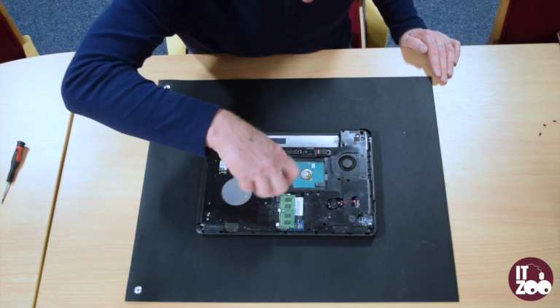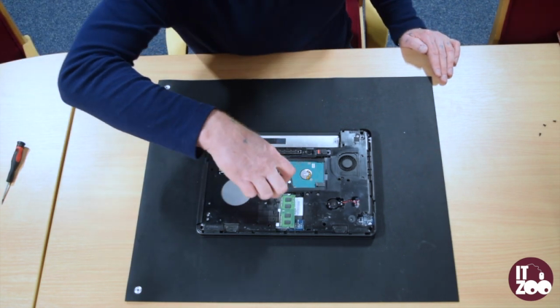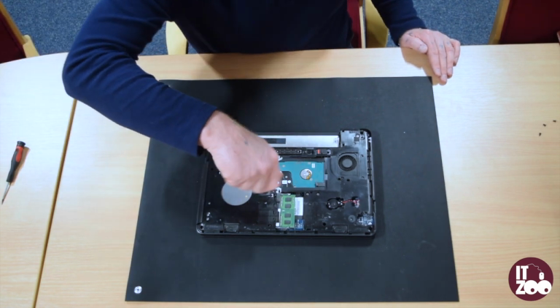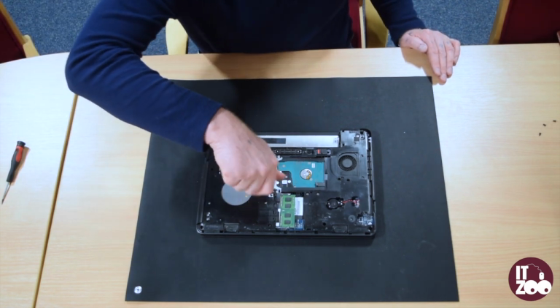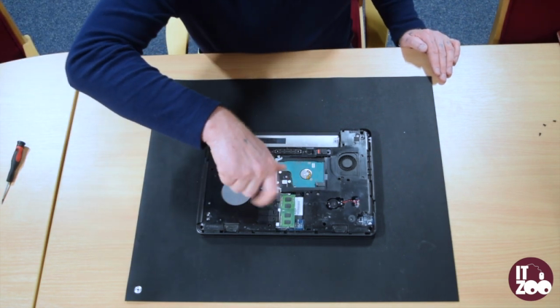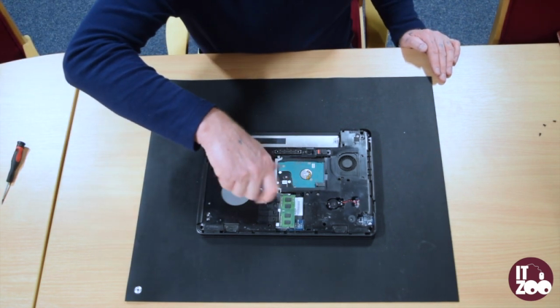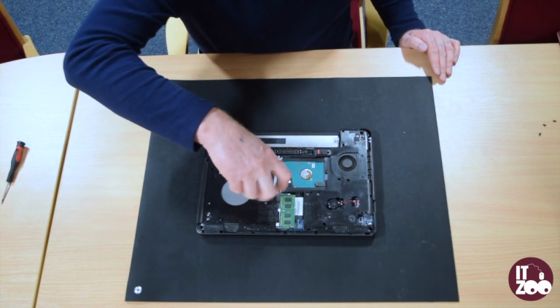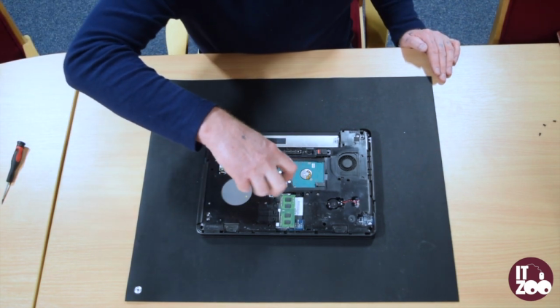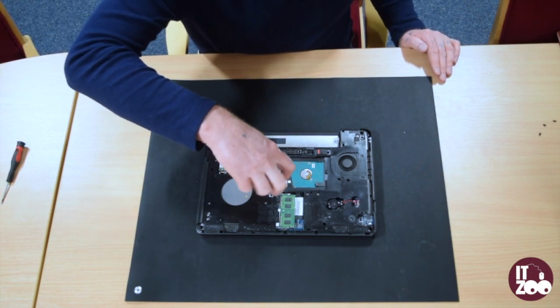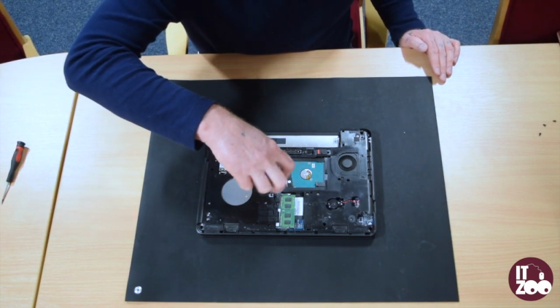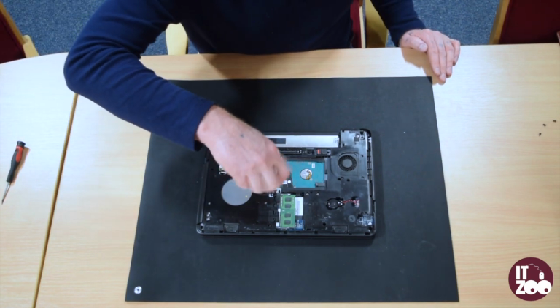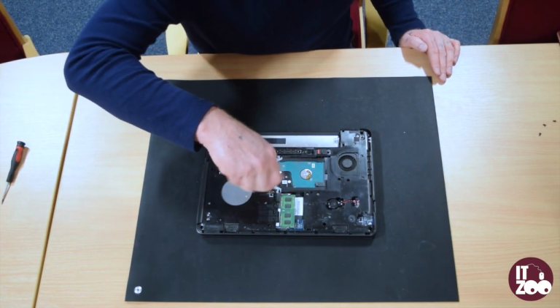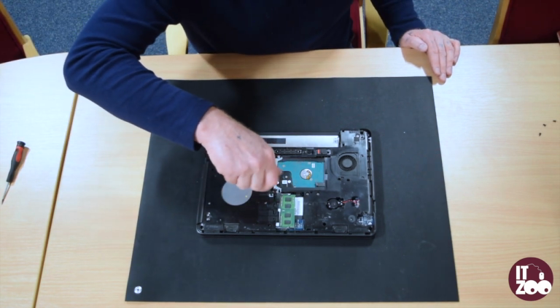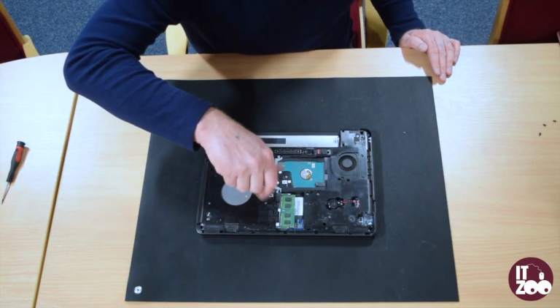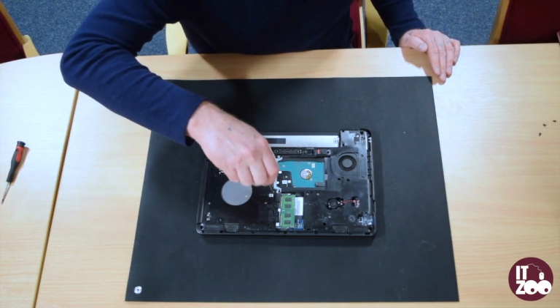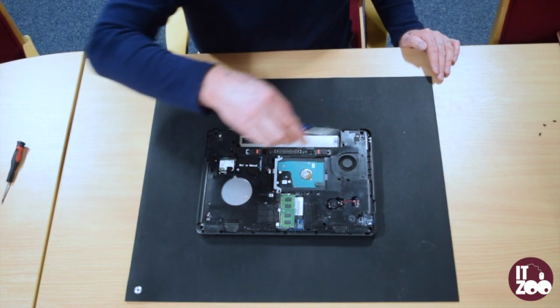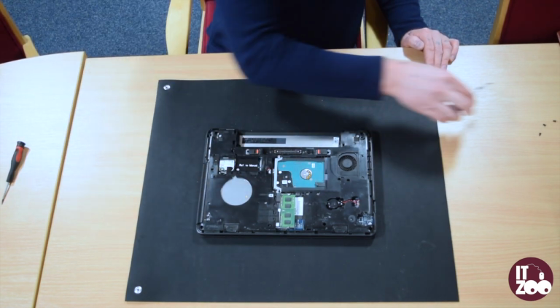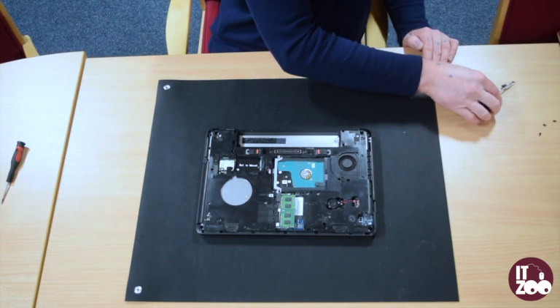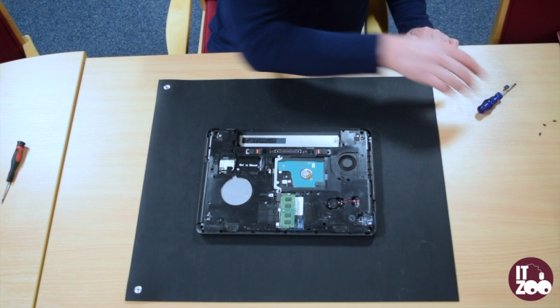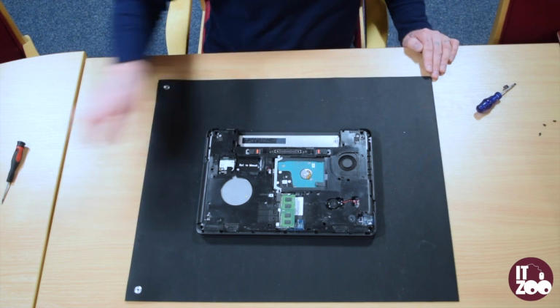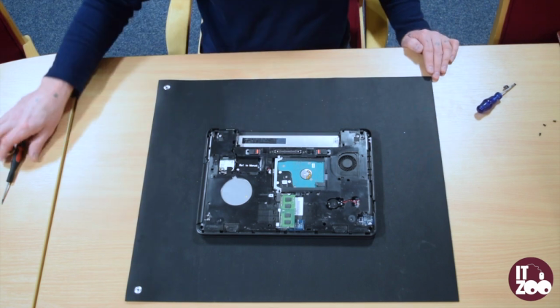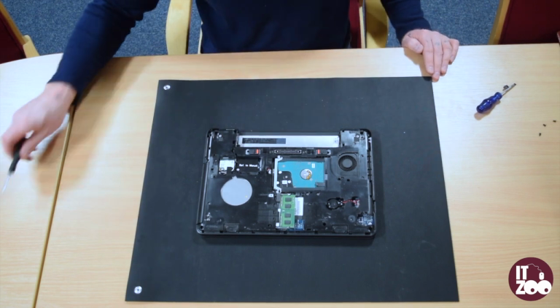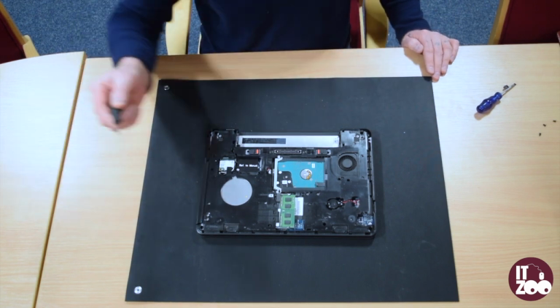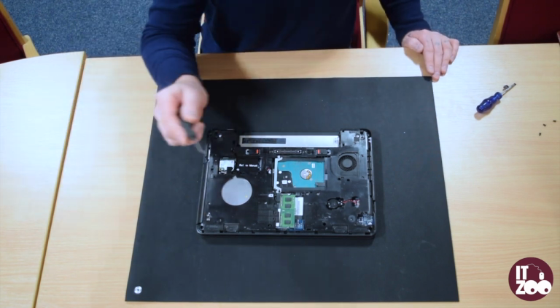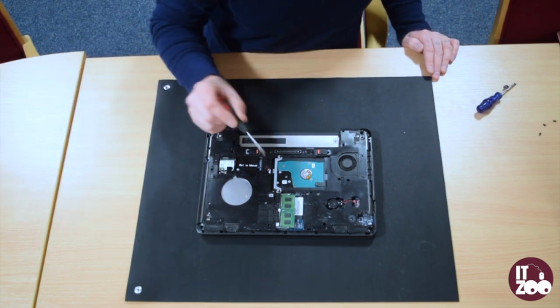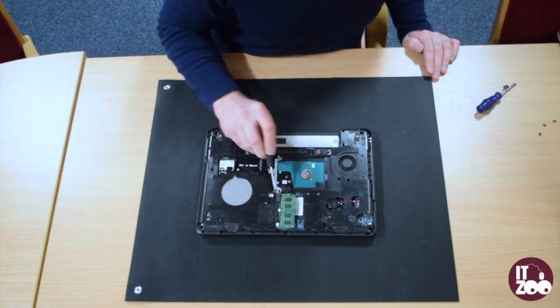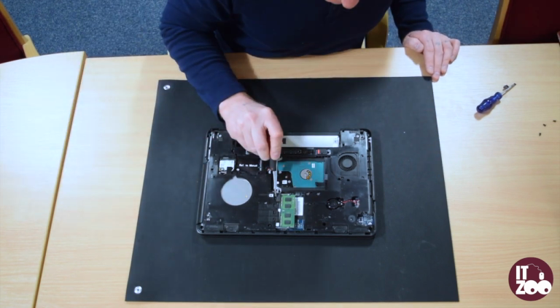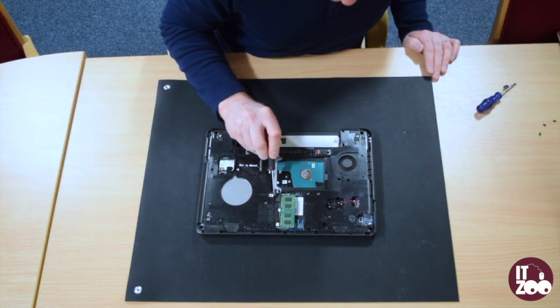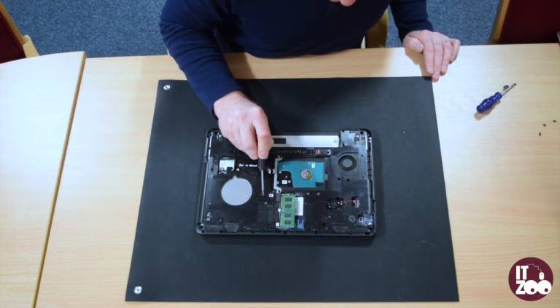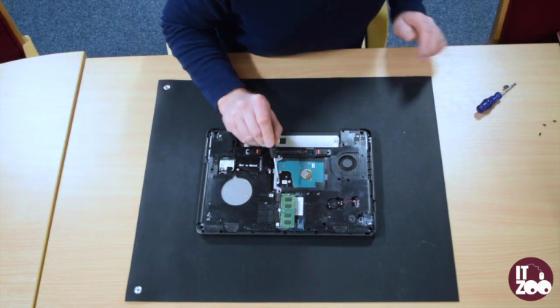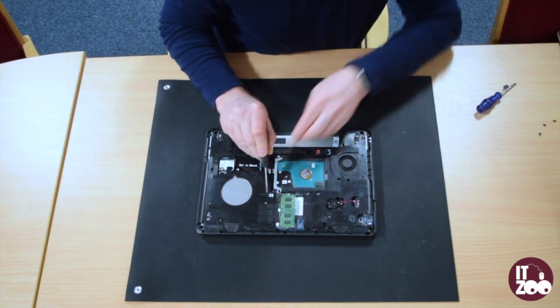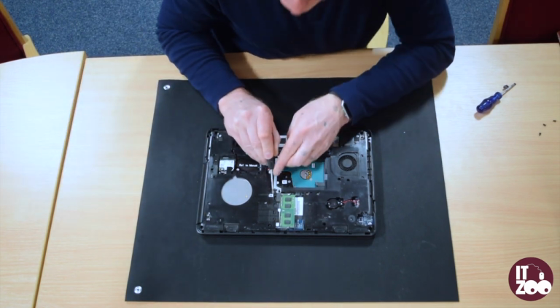Remove the screw as shown in the video and slide the catch to the side to release the optical drive.